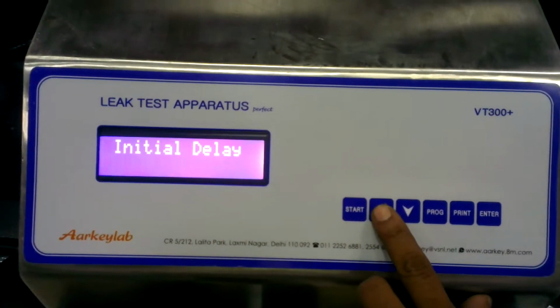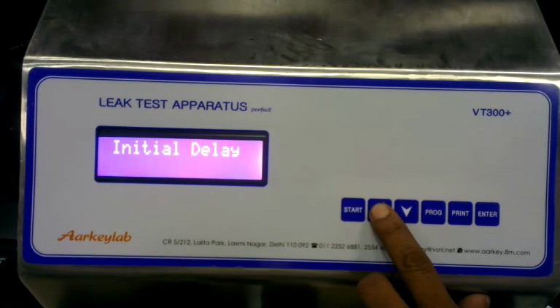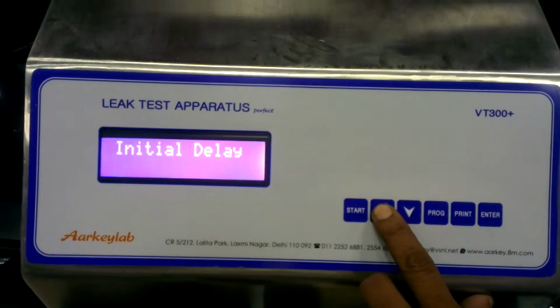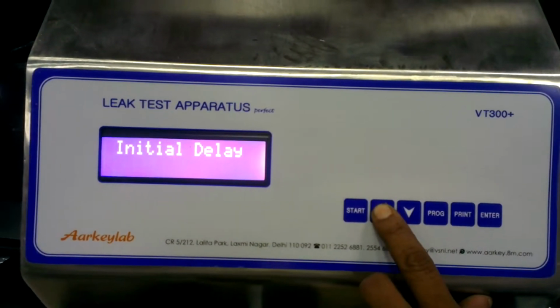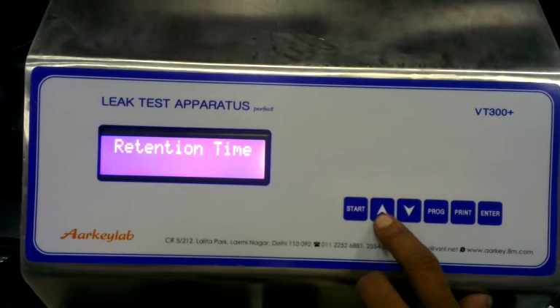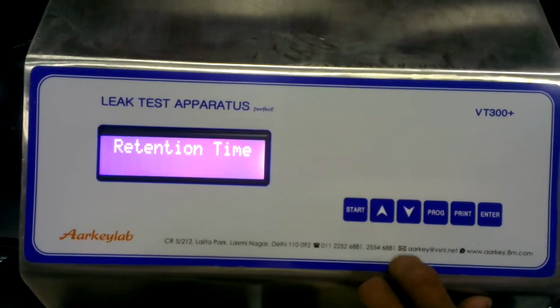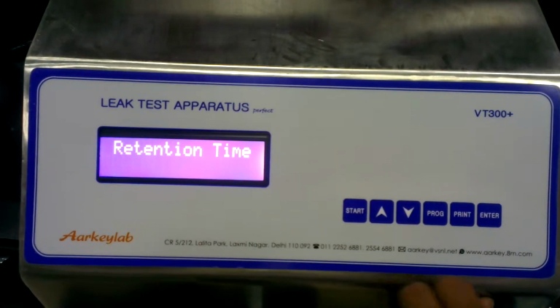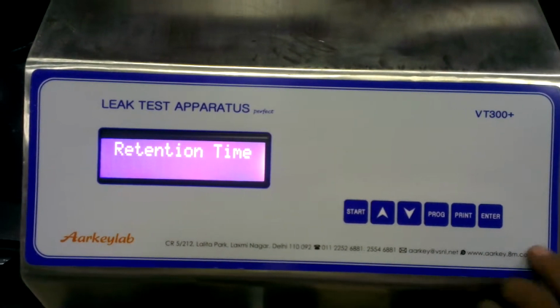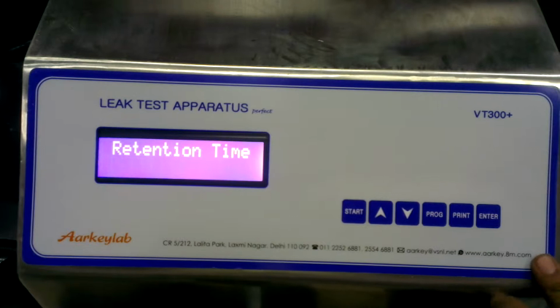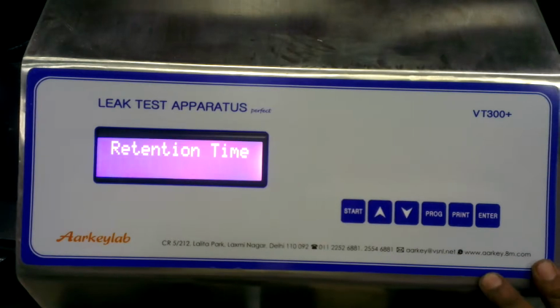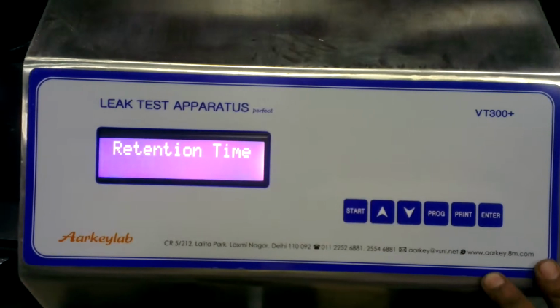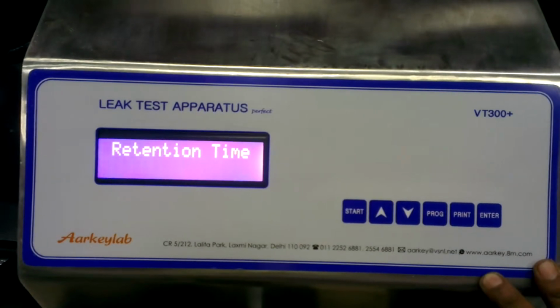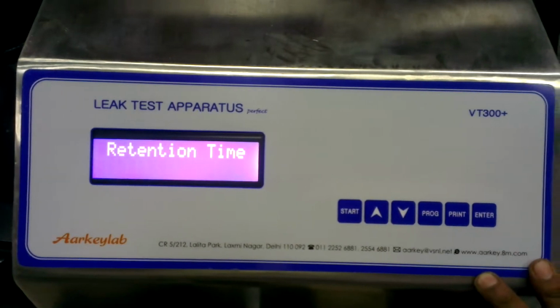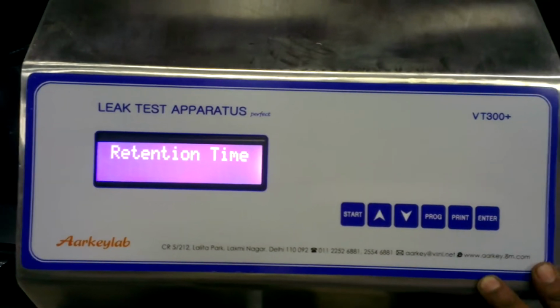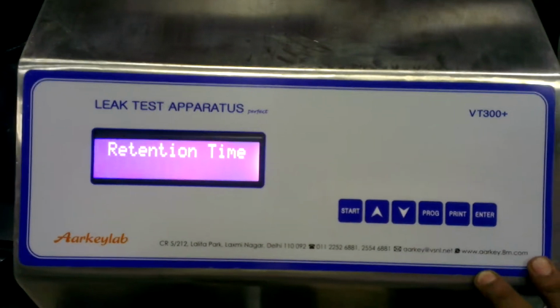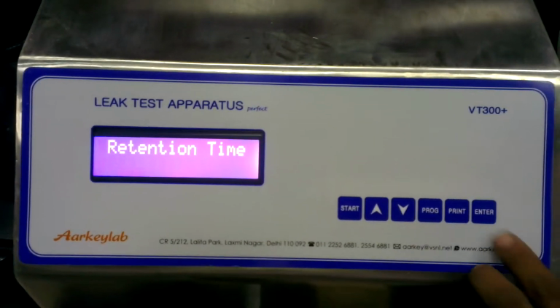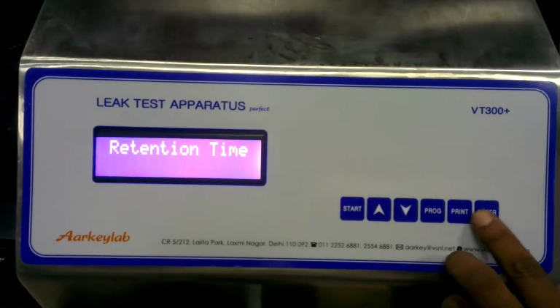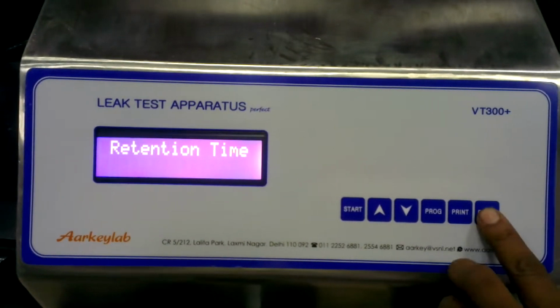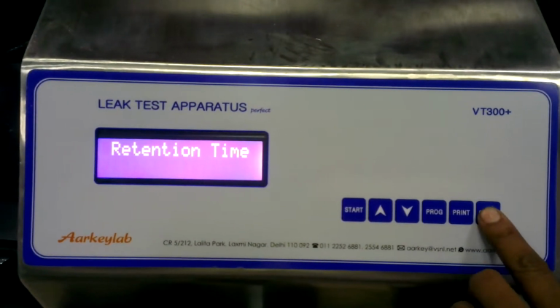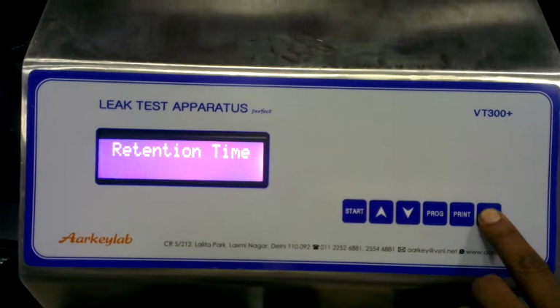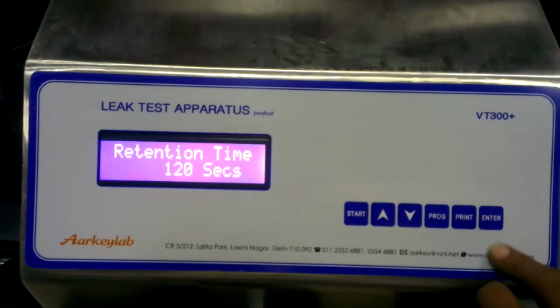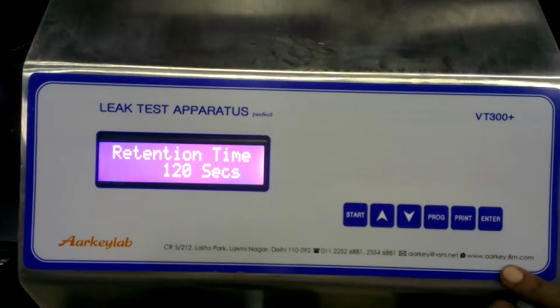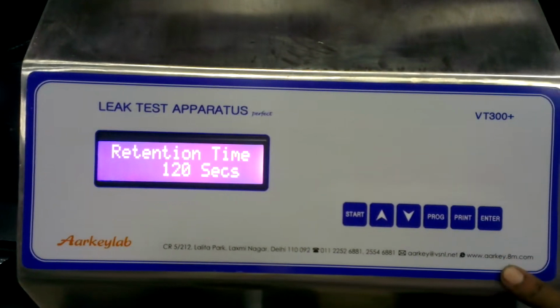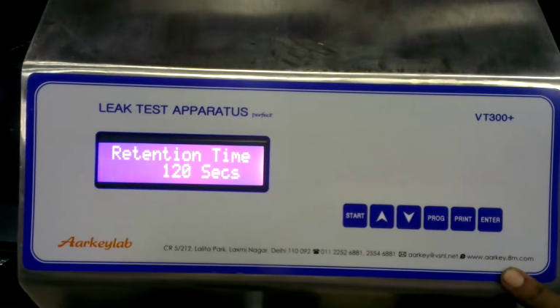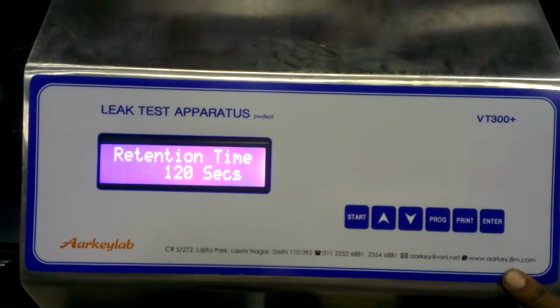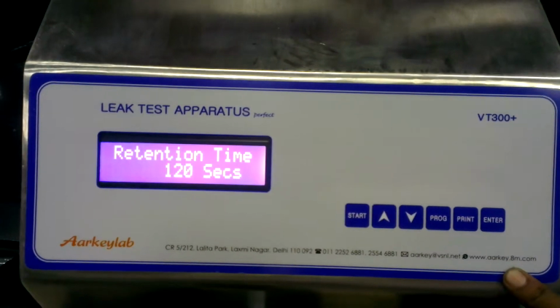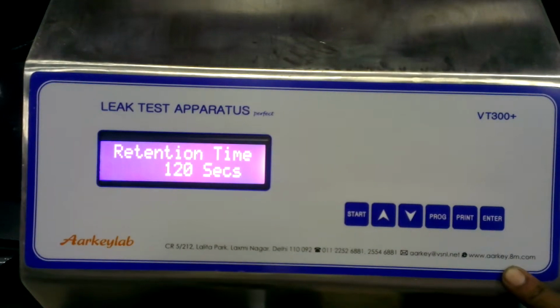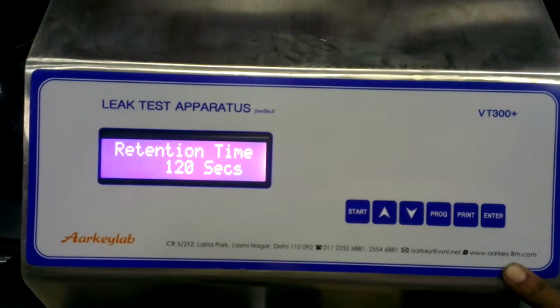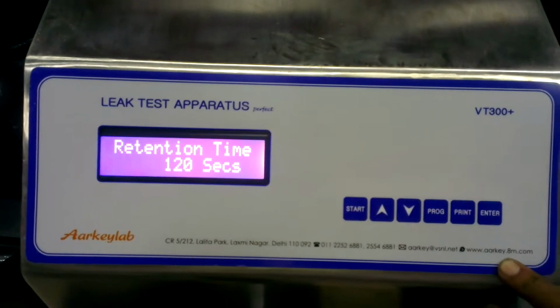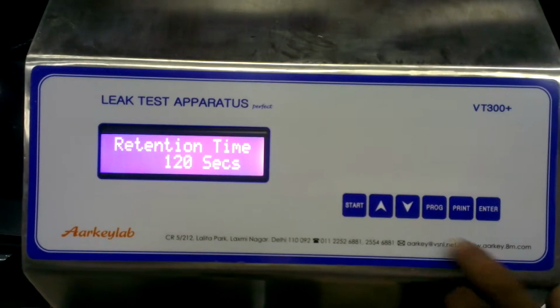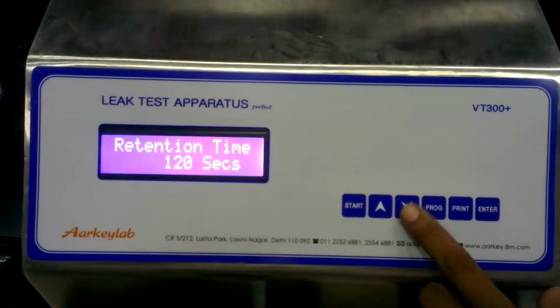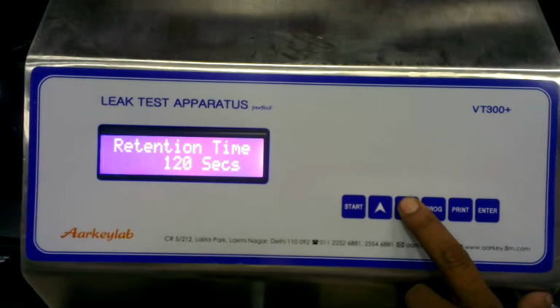Set the initial delay retention time to 120 seconds, then press Enter.